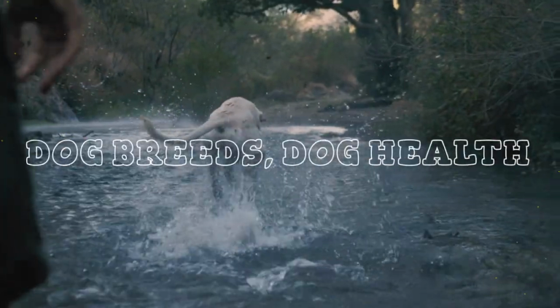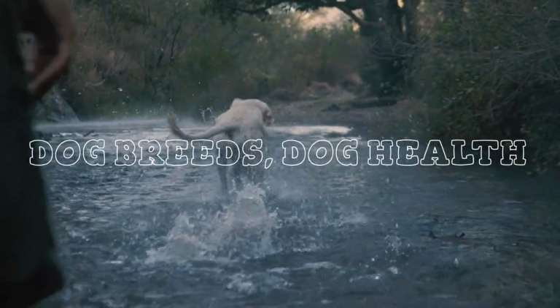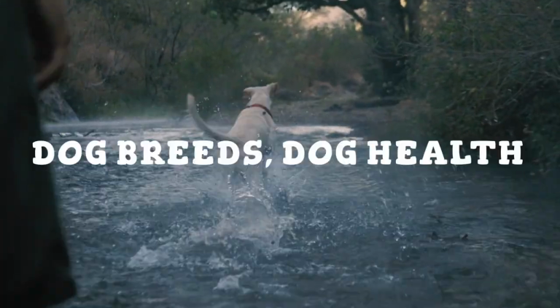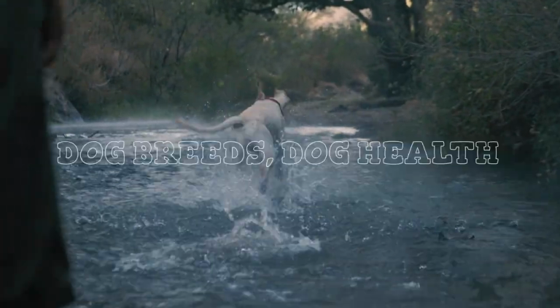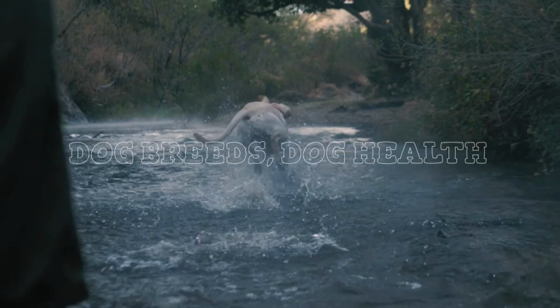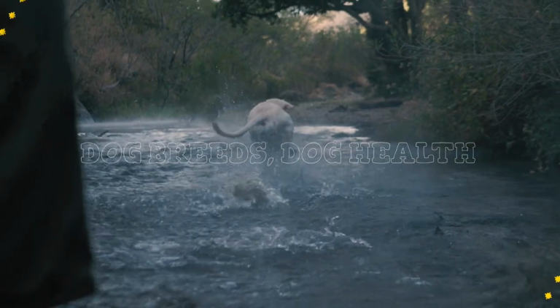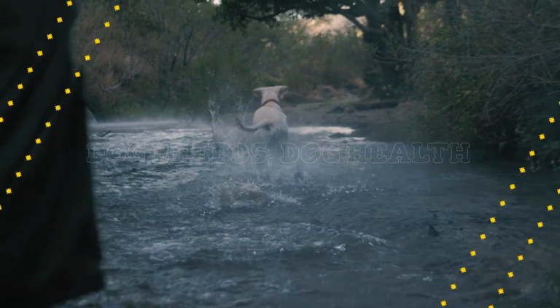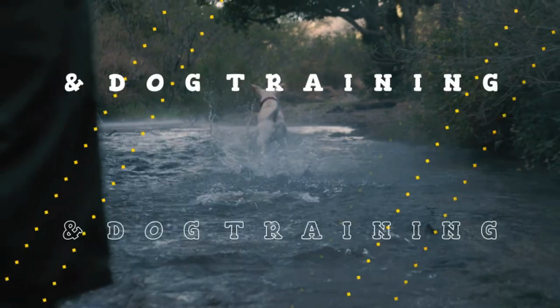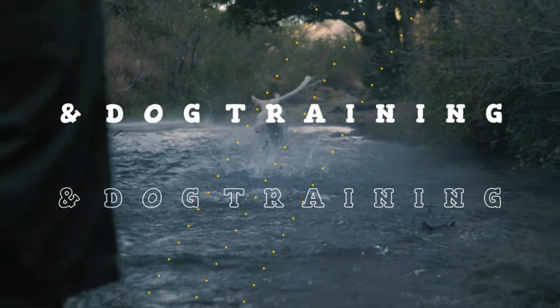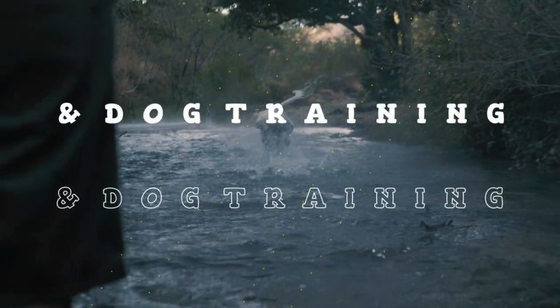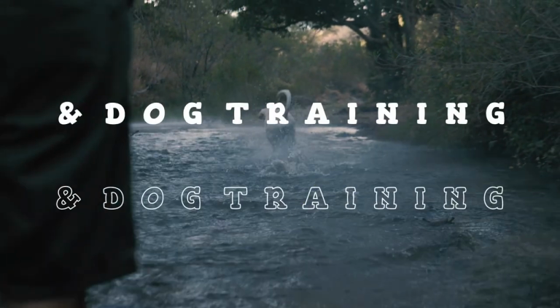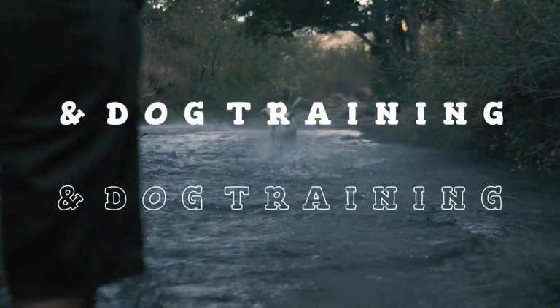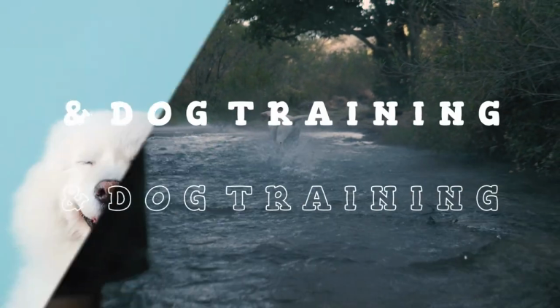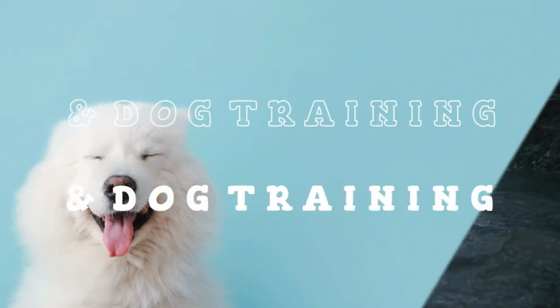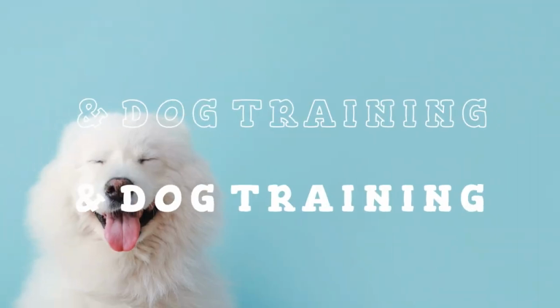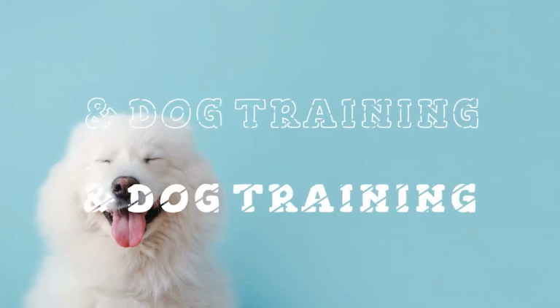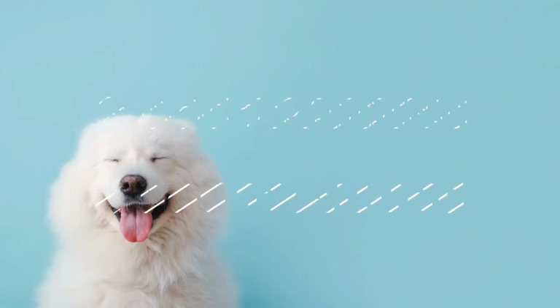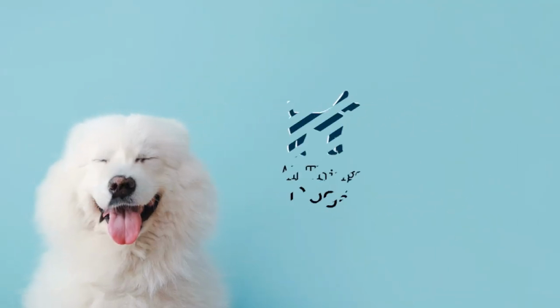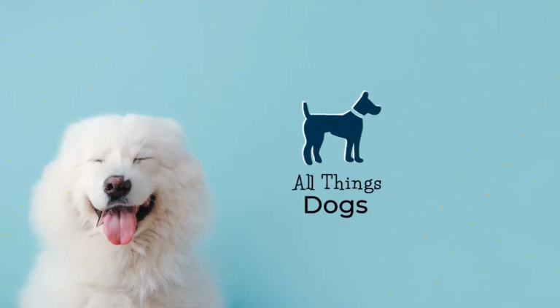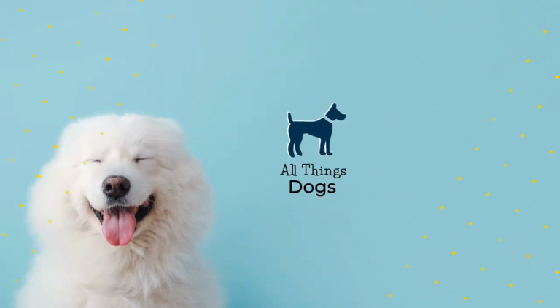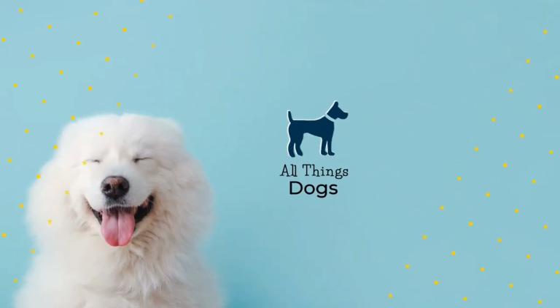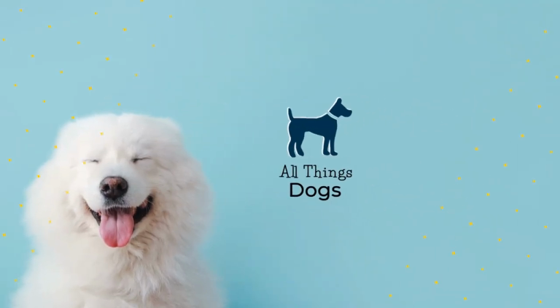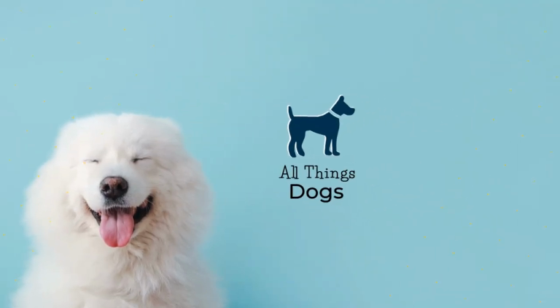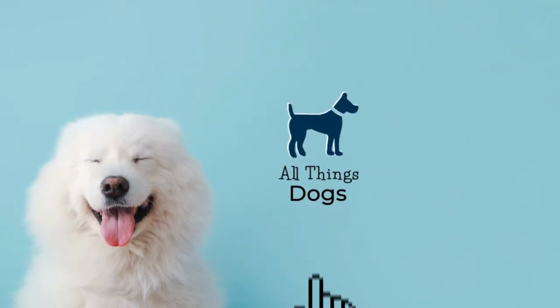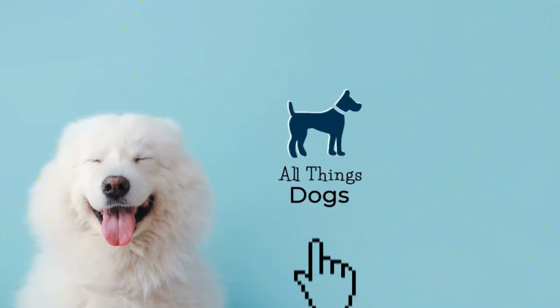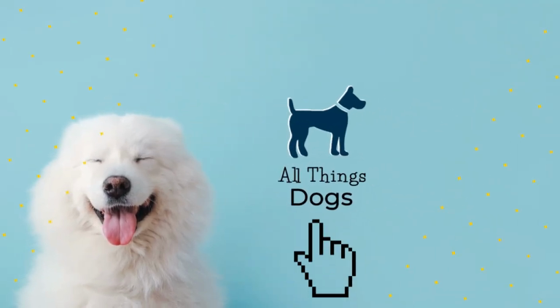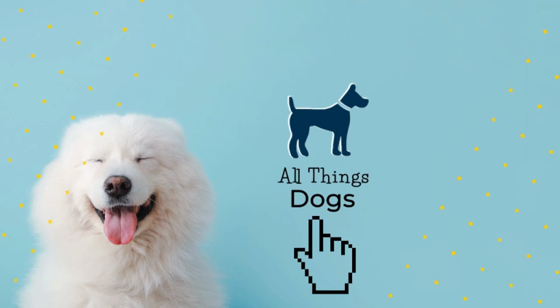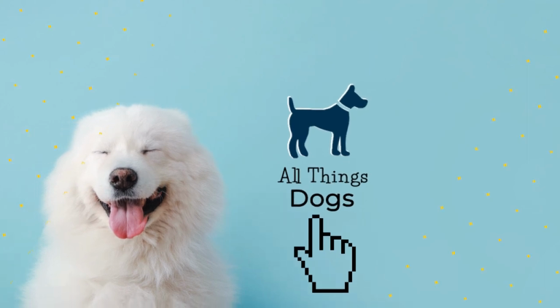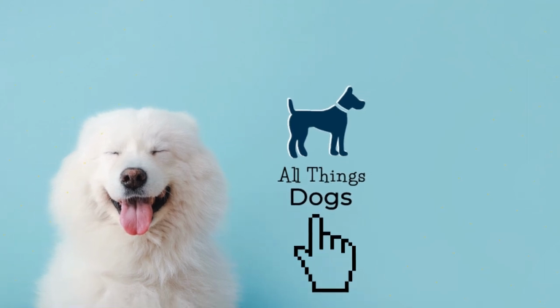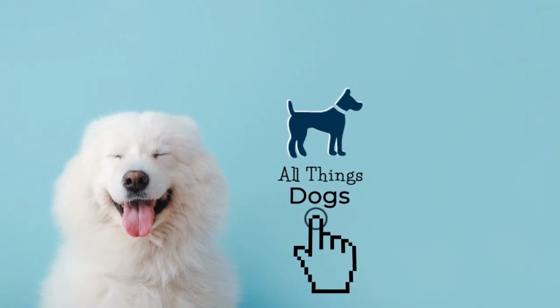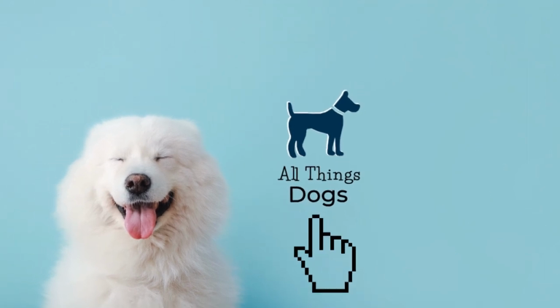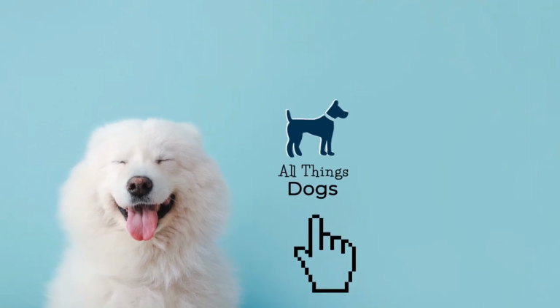Welcome to the All Things Dog channel. To learn more about other amazing dog breeds and all things dogs, hit the subscribe button below.